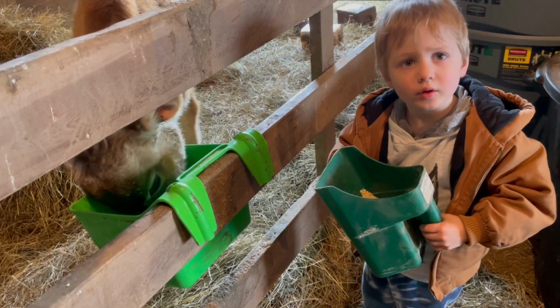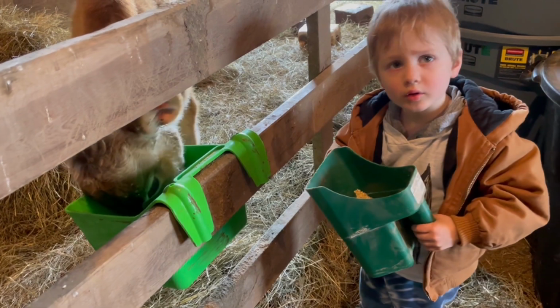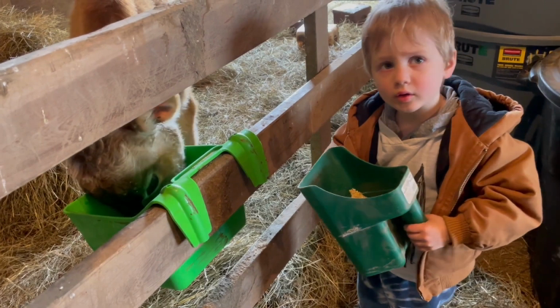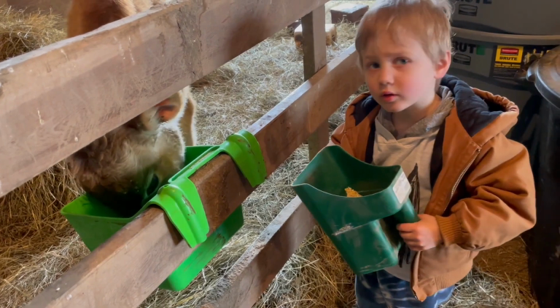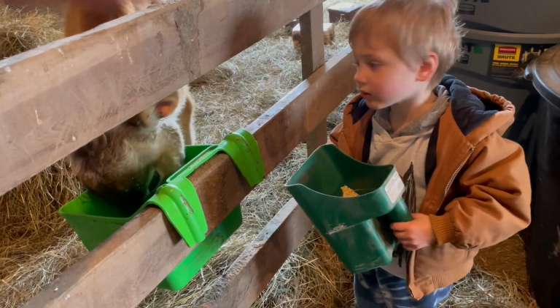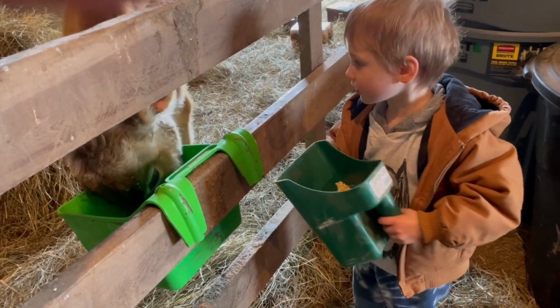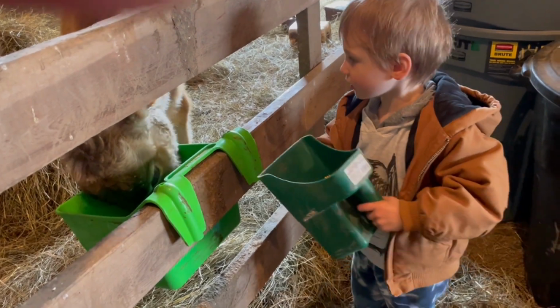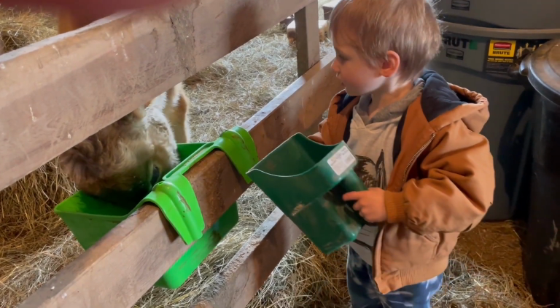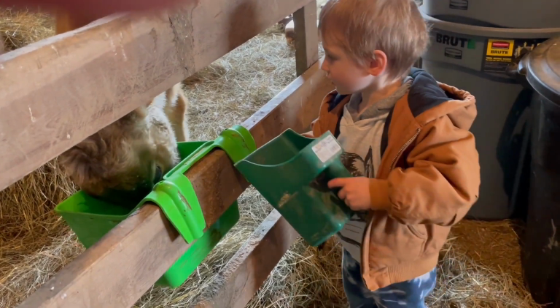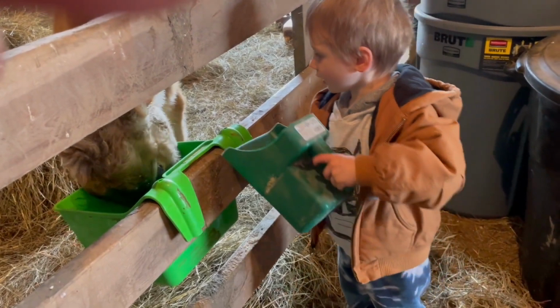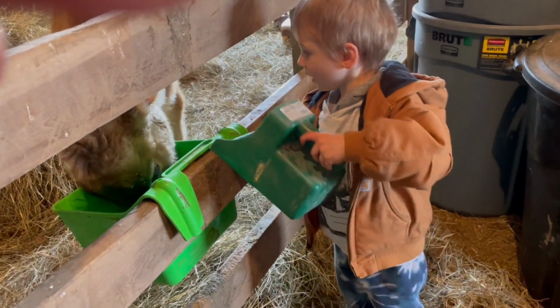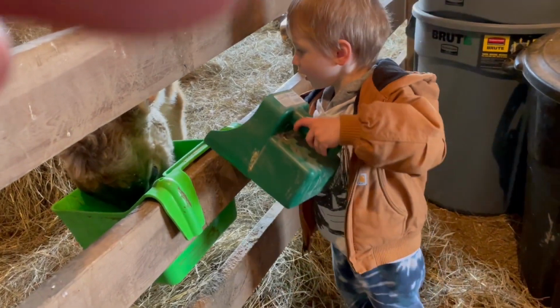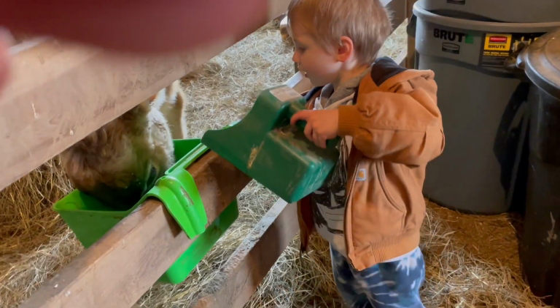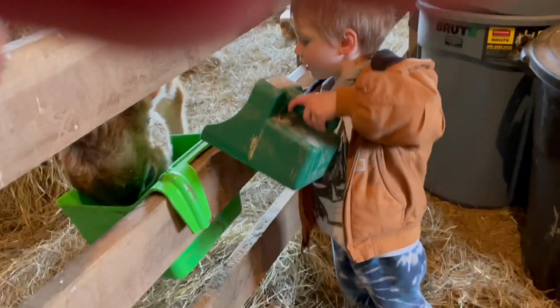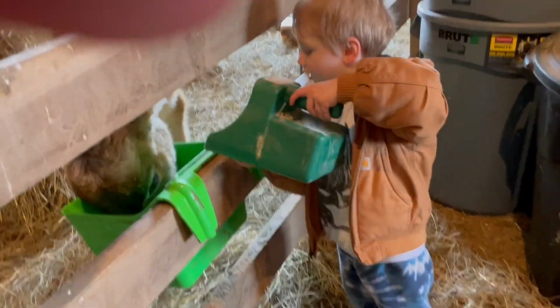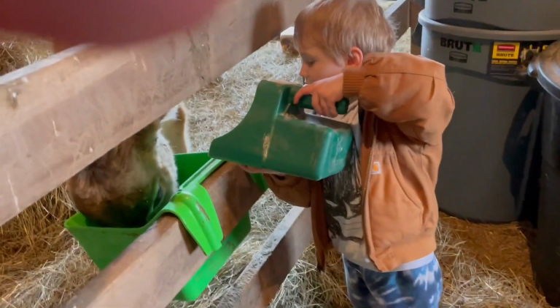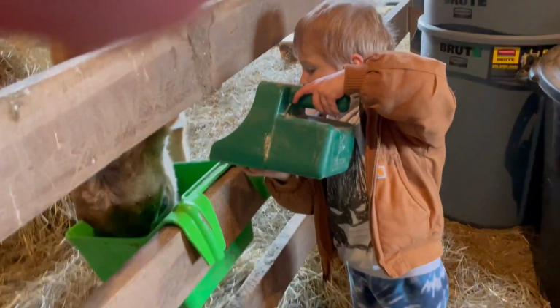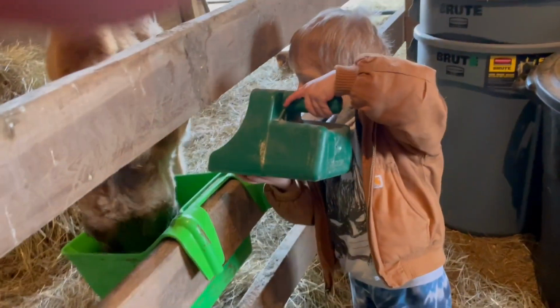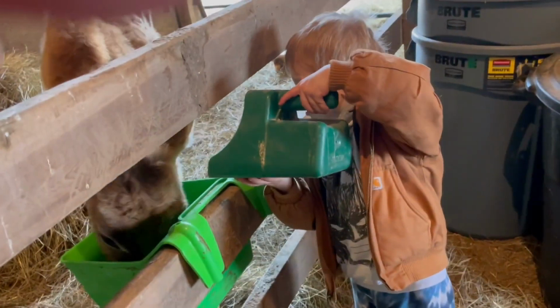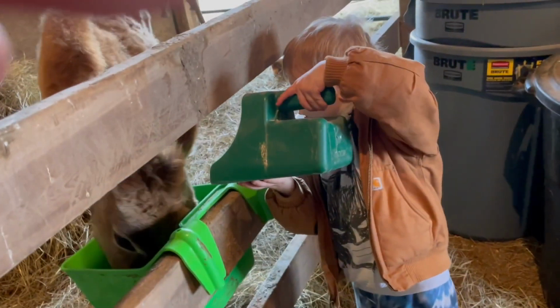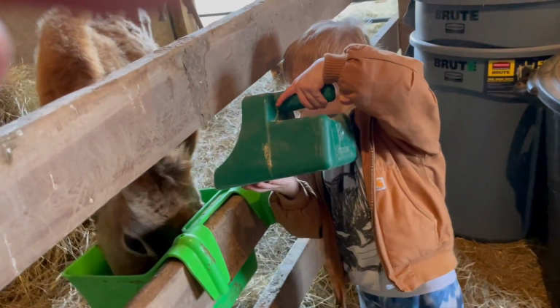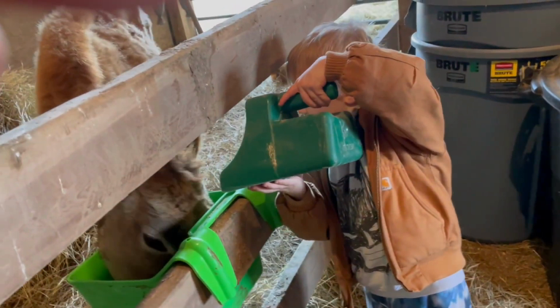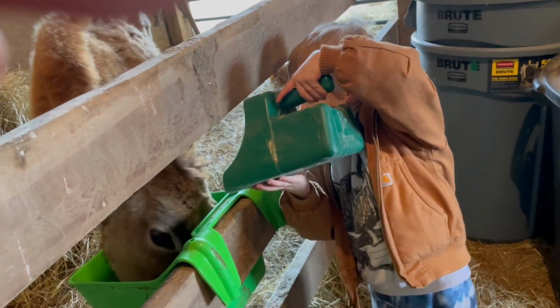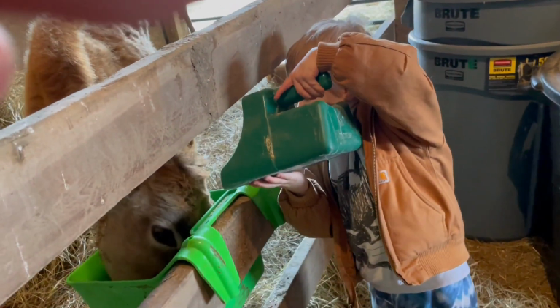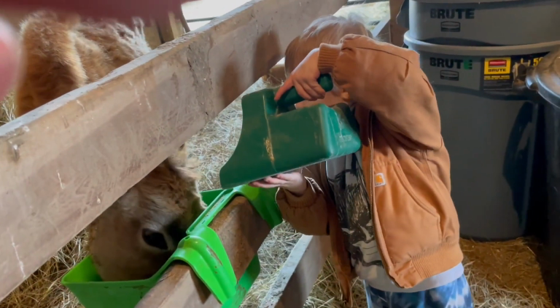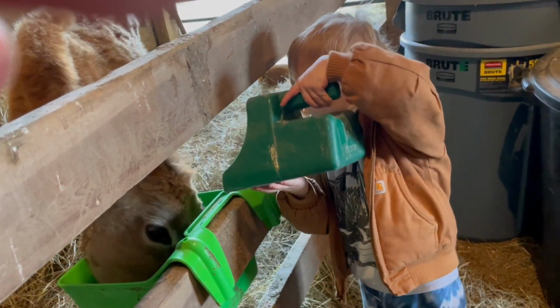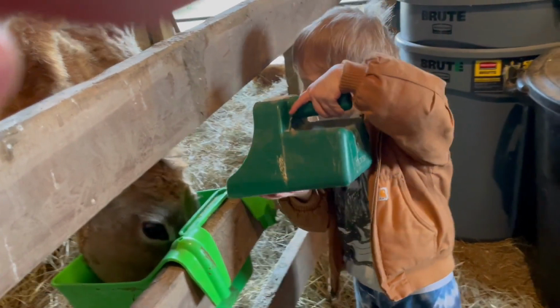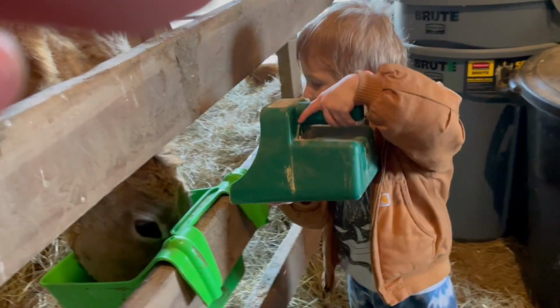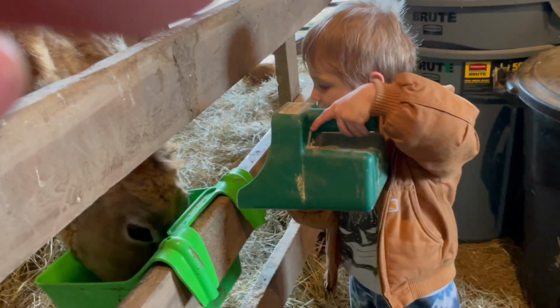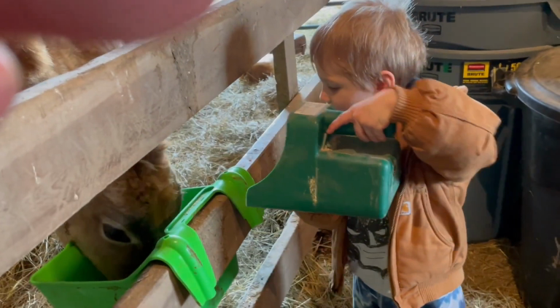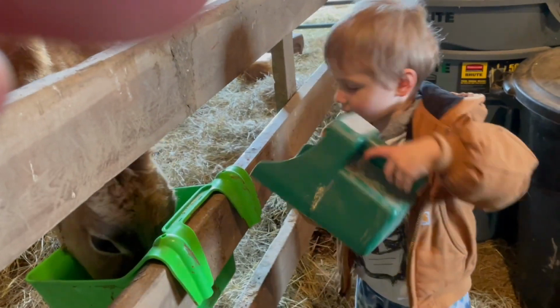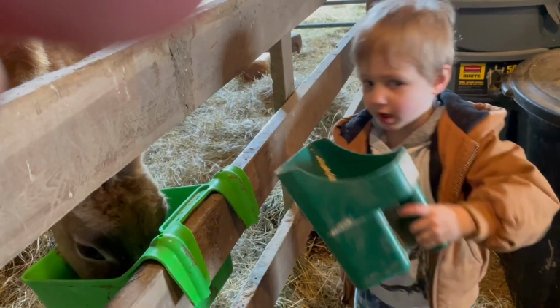He's blocking your way? Yeah. You want Daddy to get it so he can get it higher? Yeah.